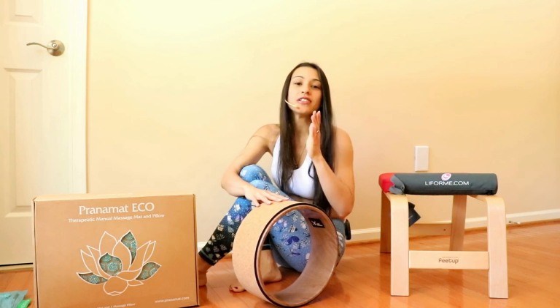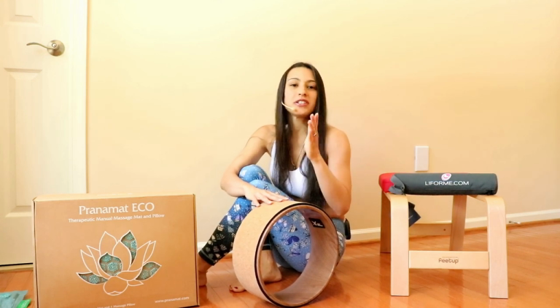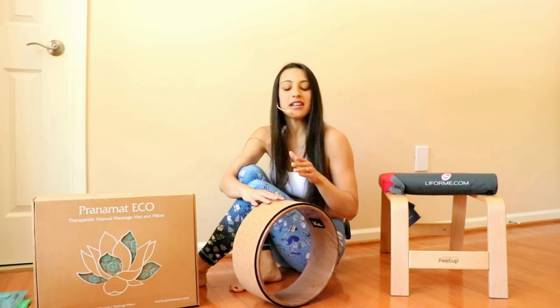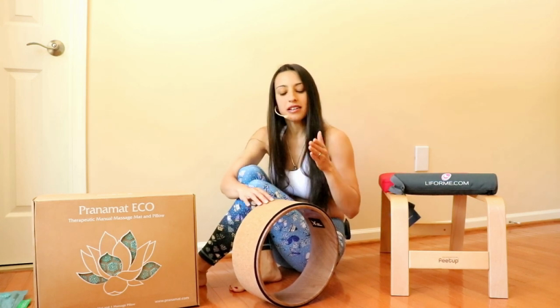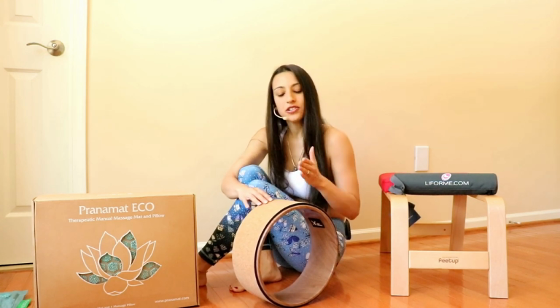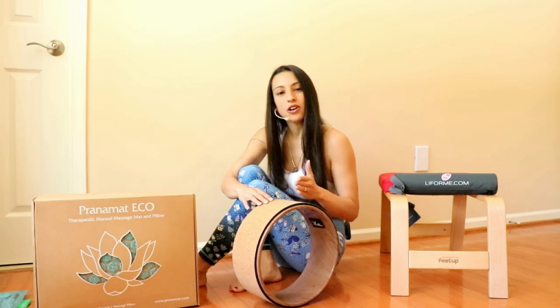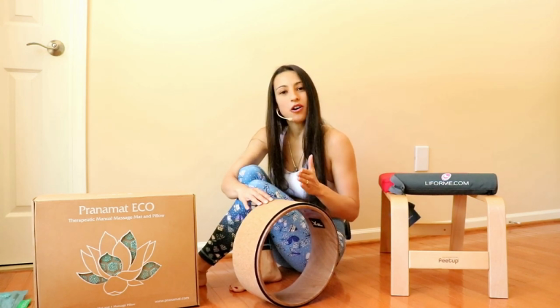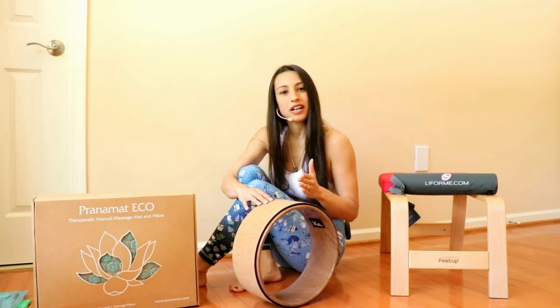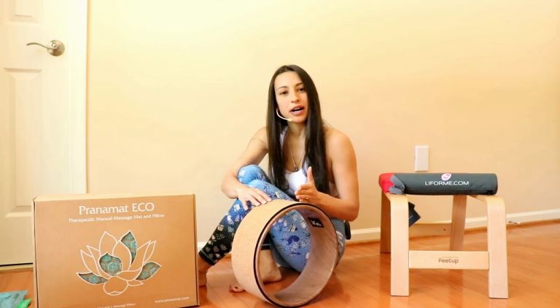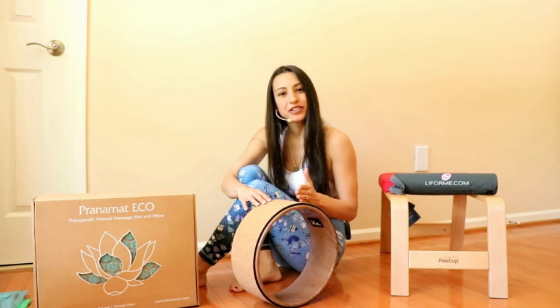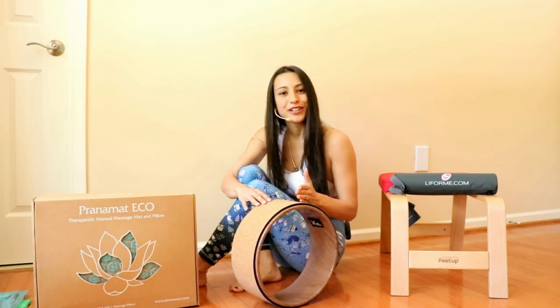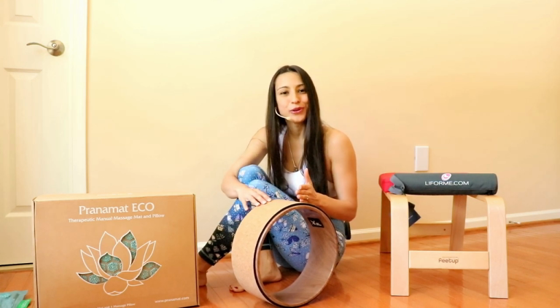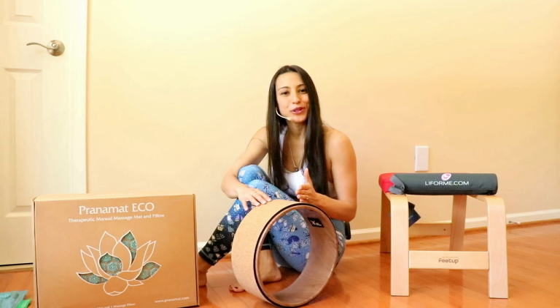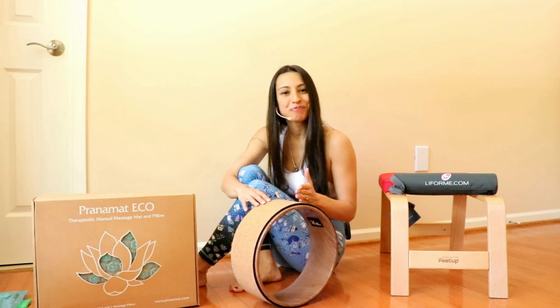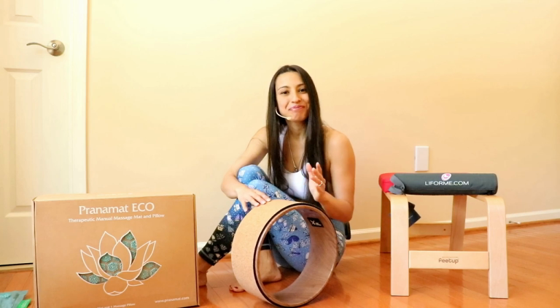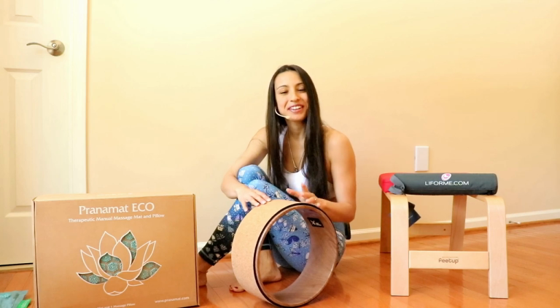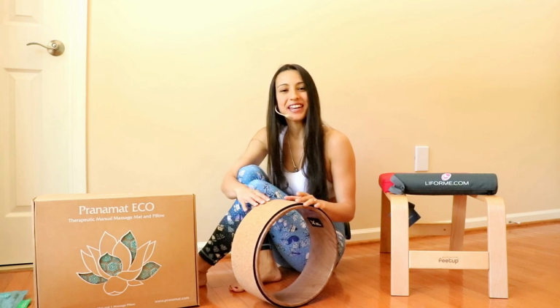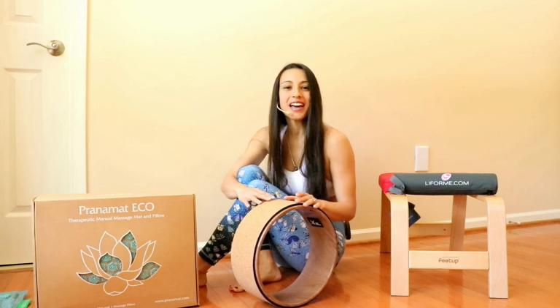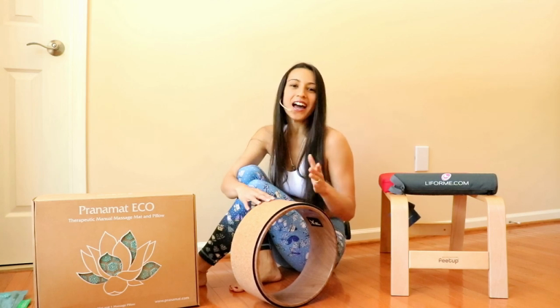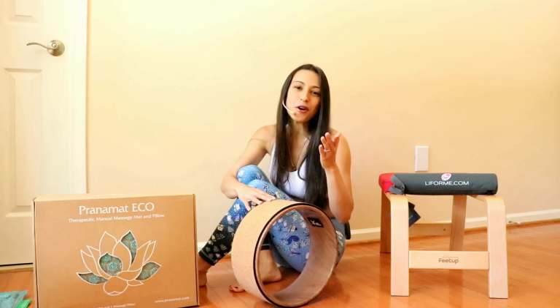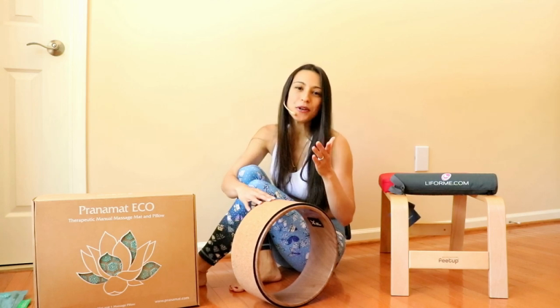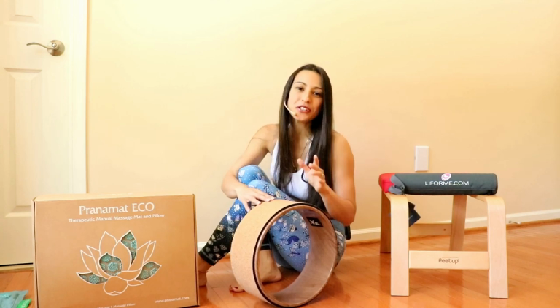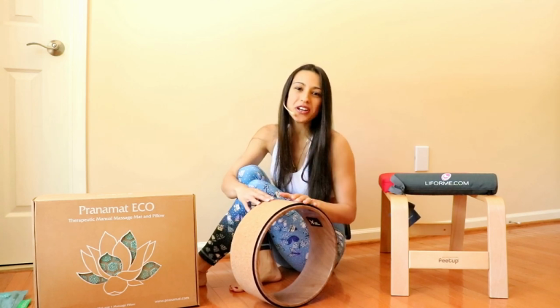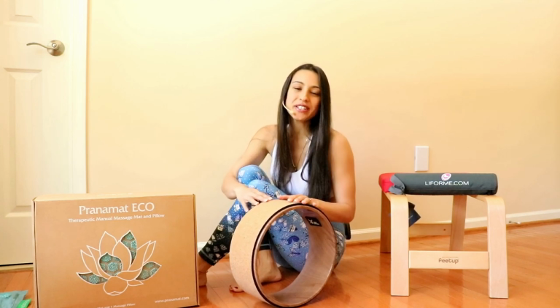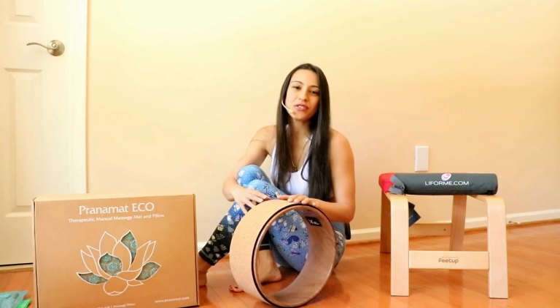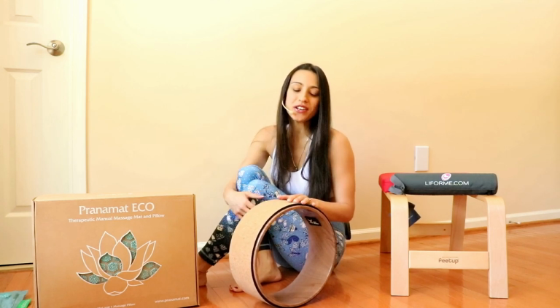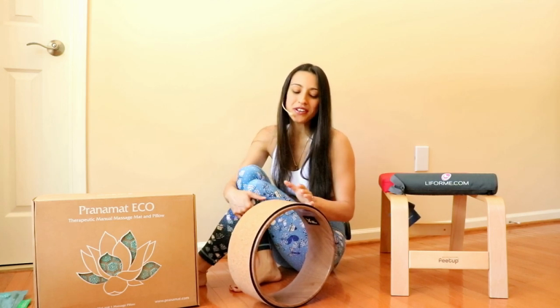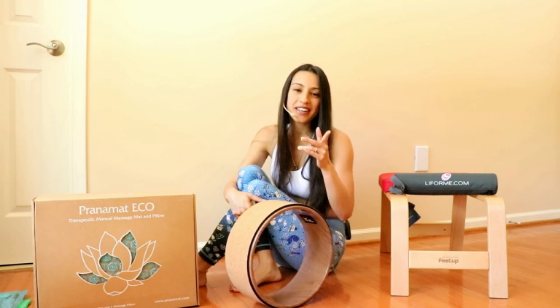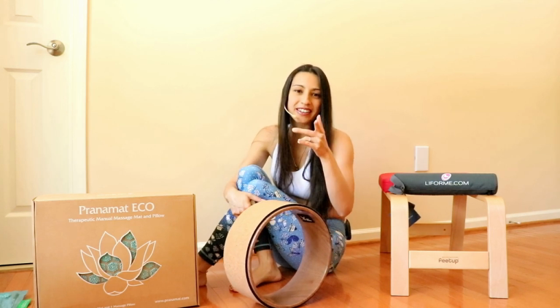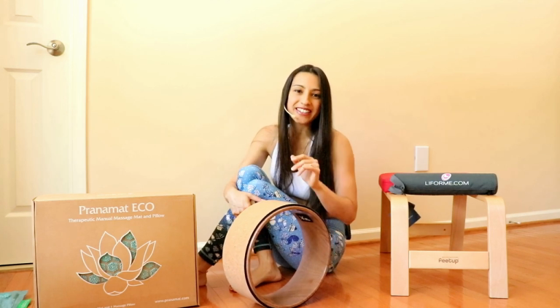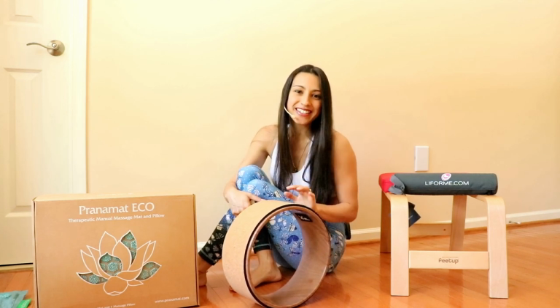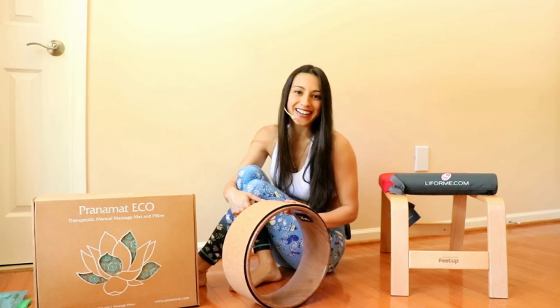Today is all about the yoga wheel. I hope you enjoy this video and let's start.